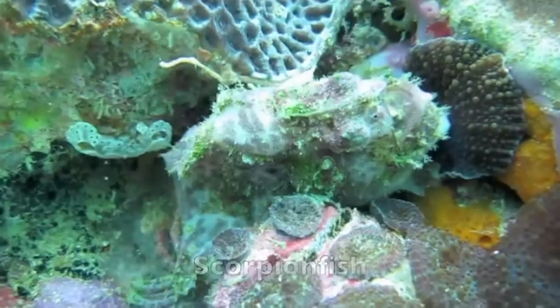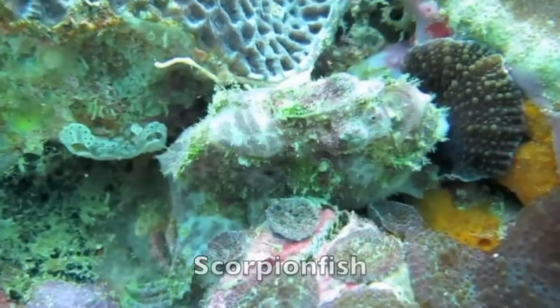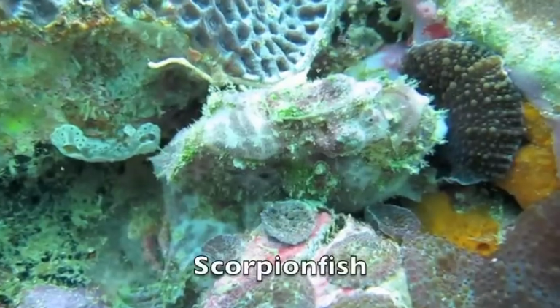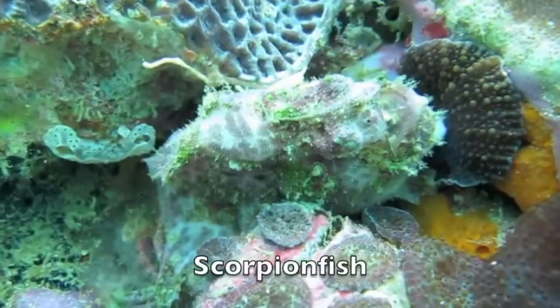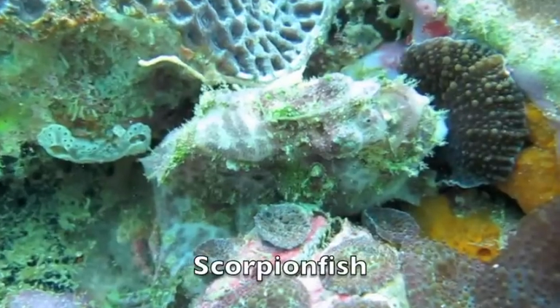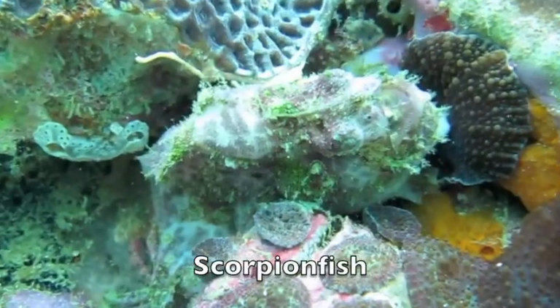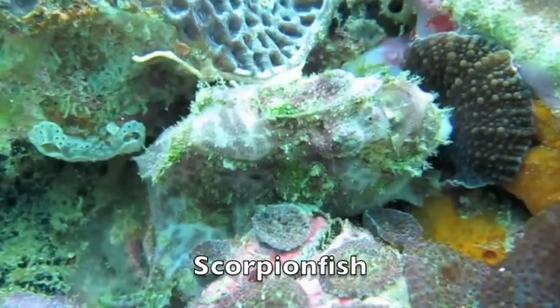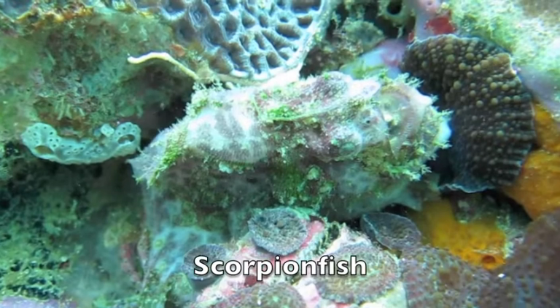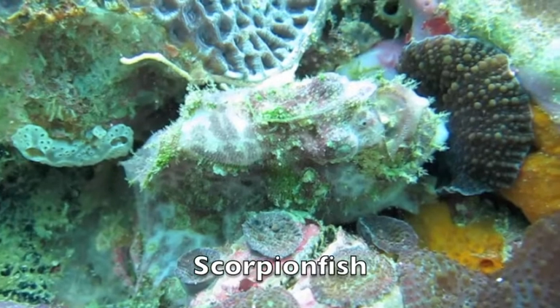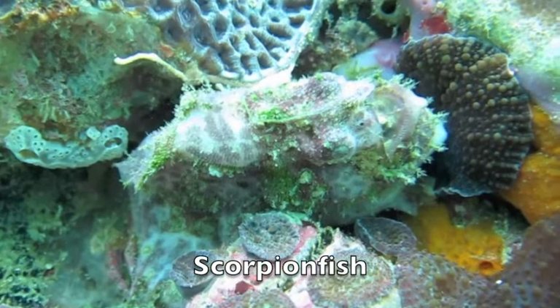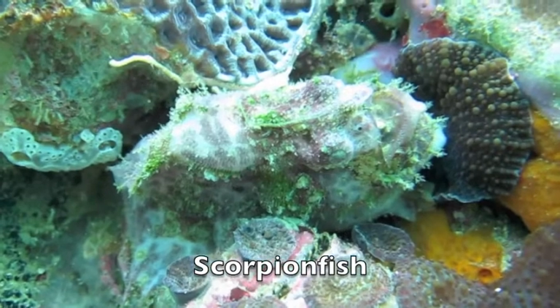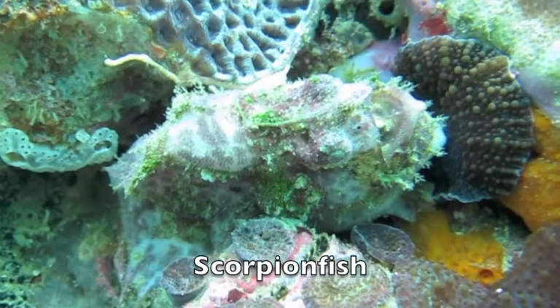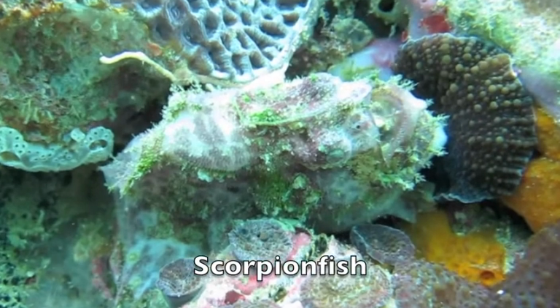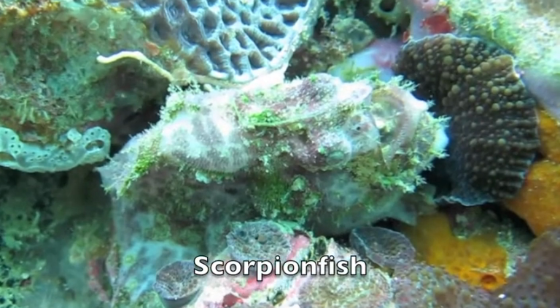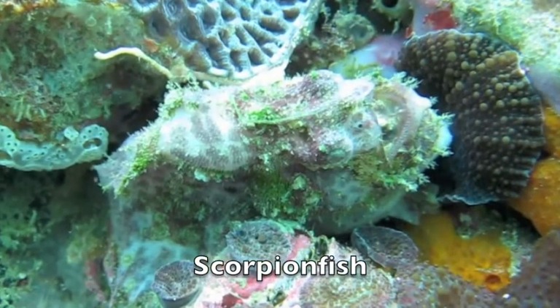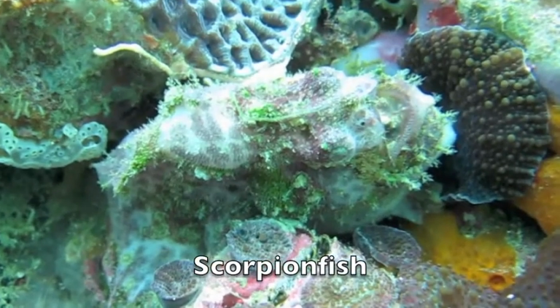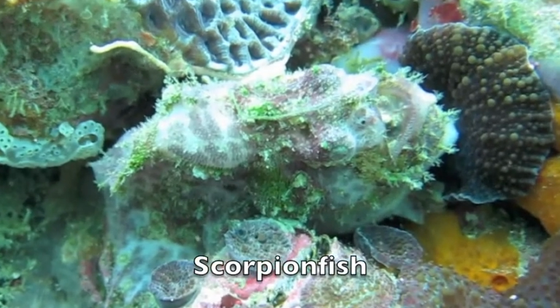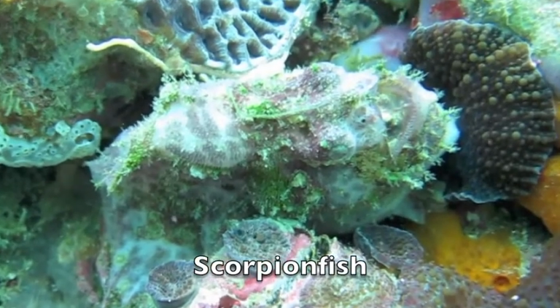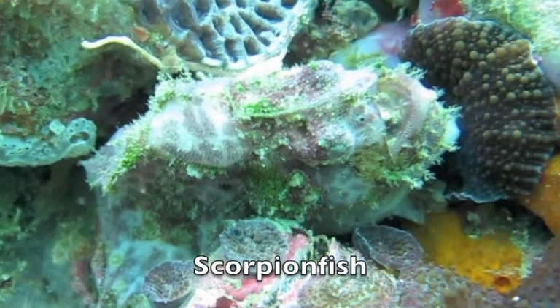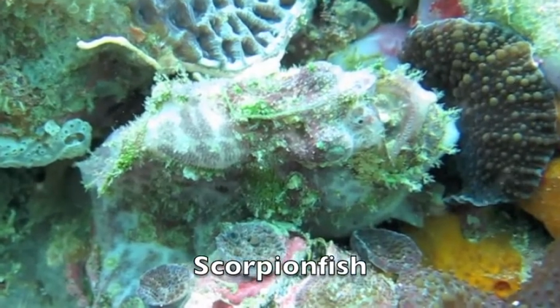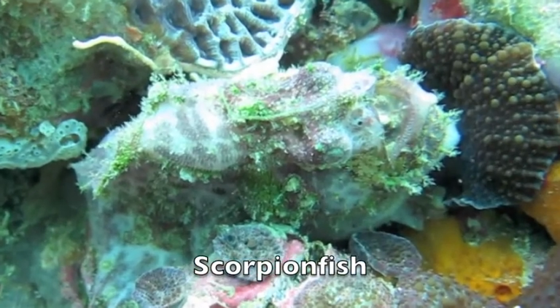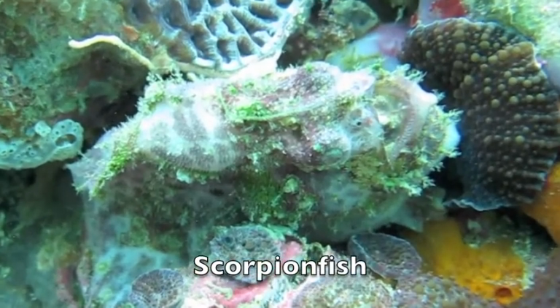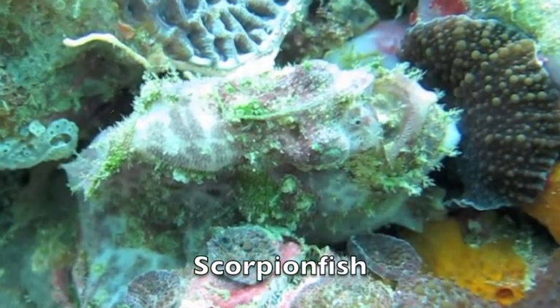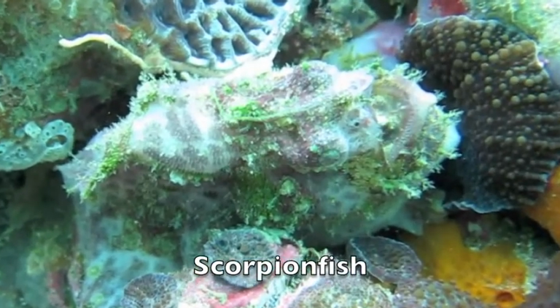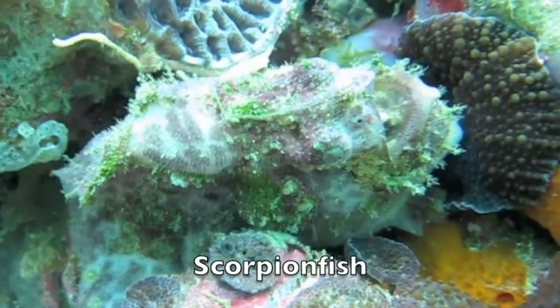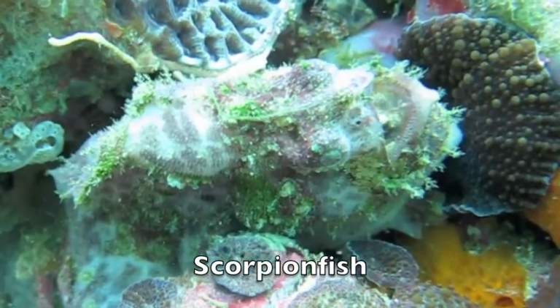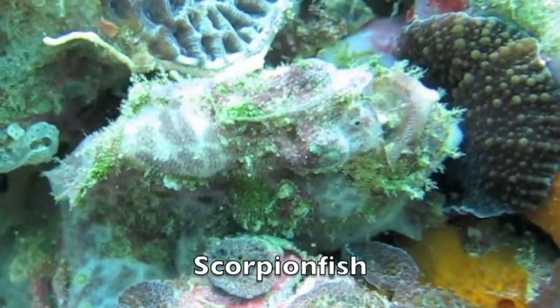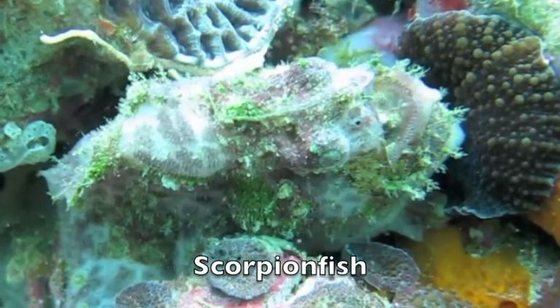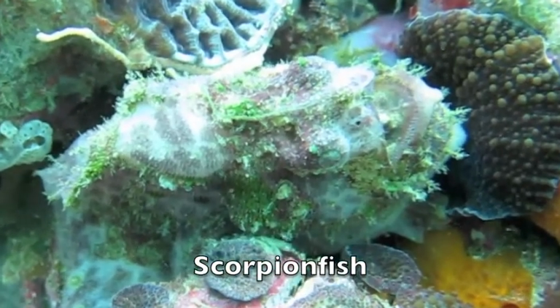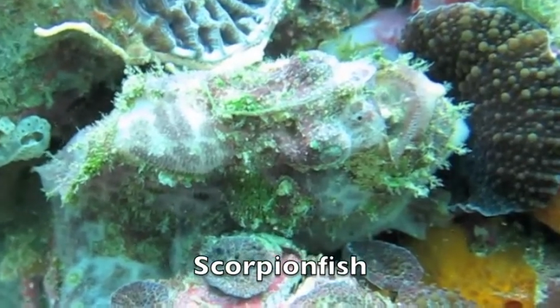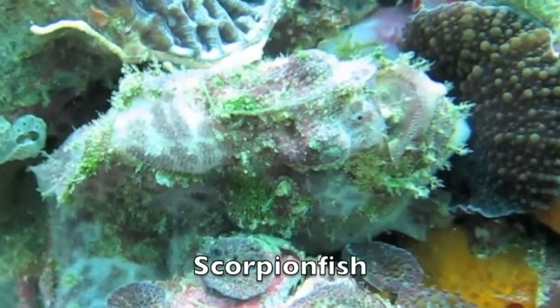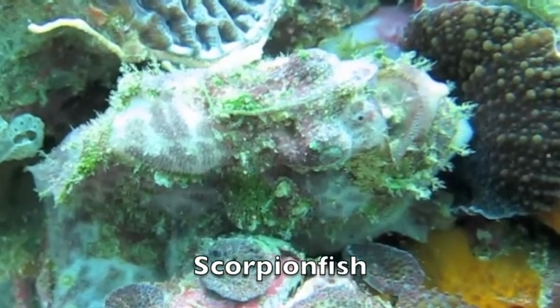Can you see him? This scorpion fish is hiding in plain sight, with his mouth open.